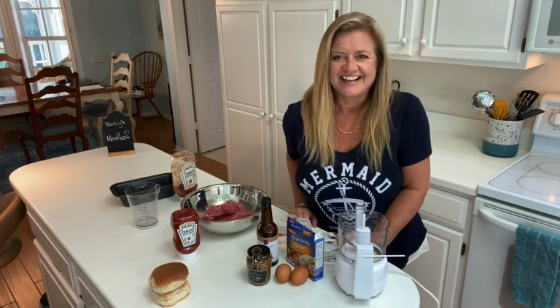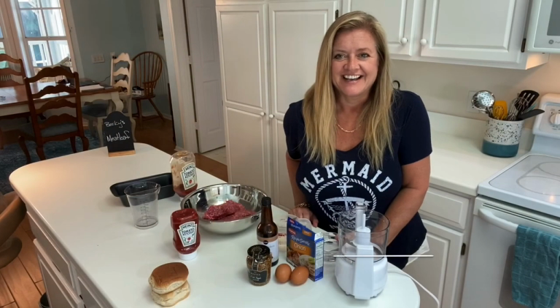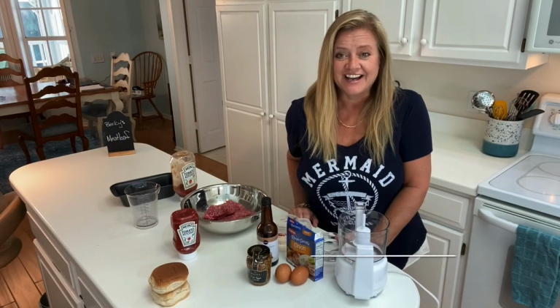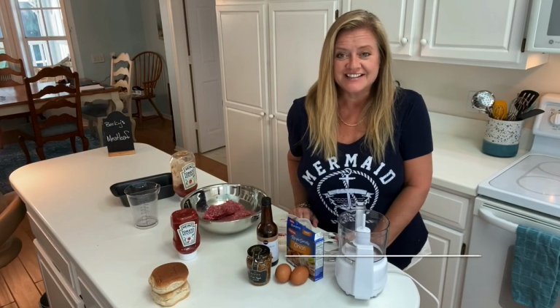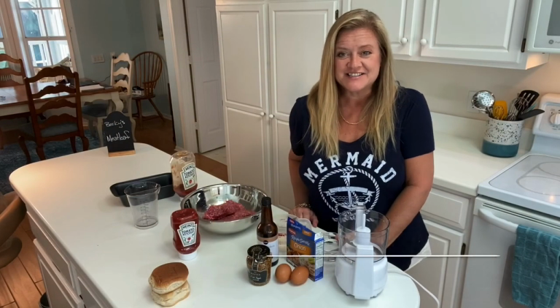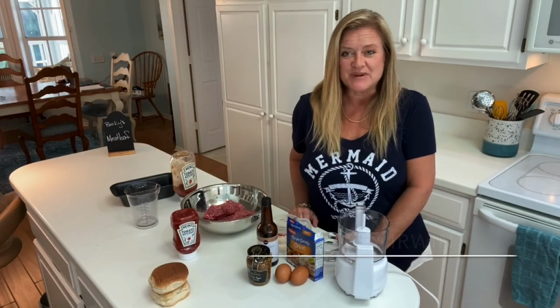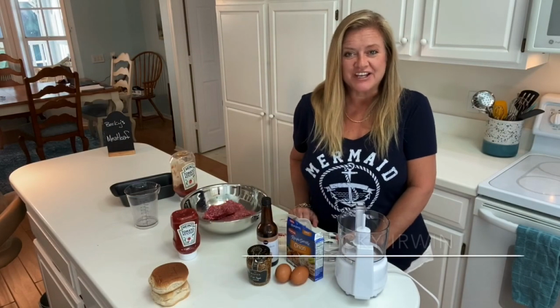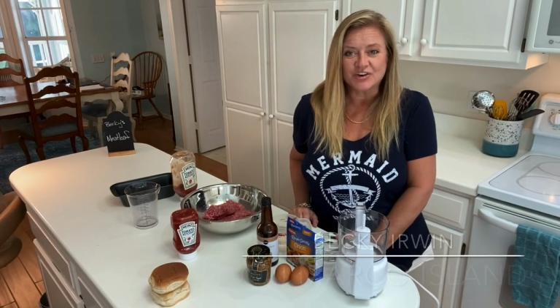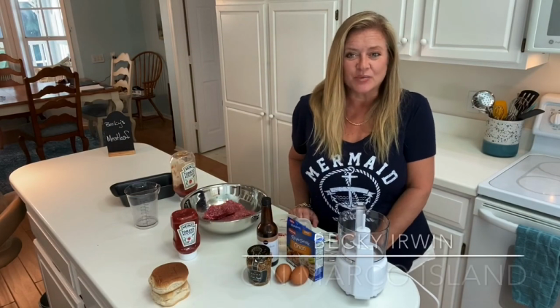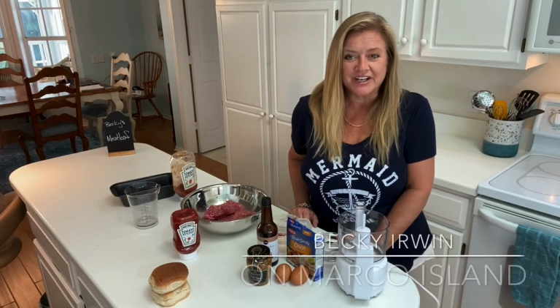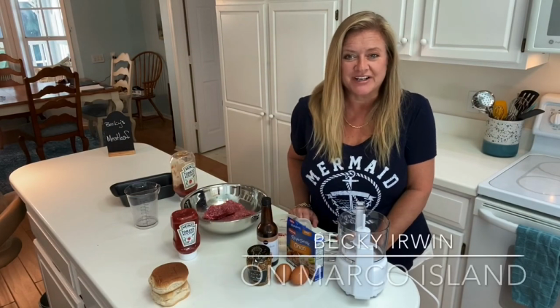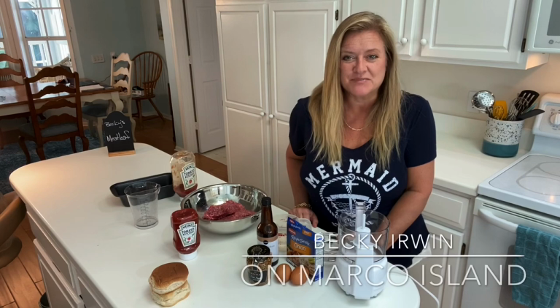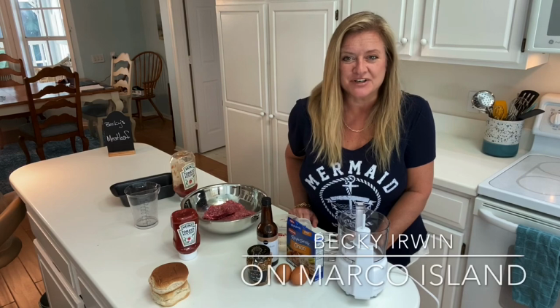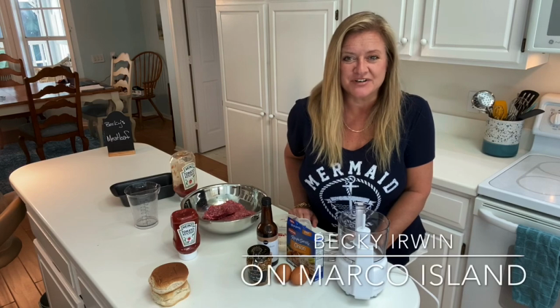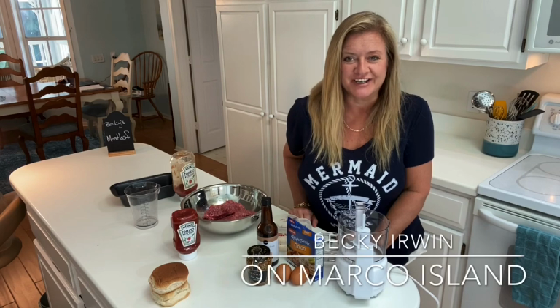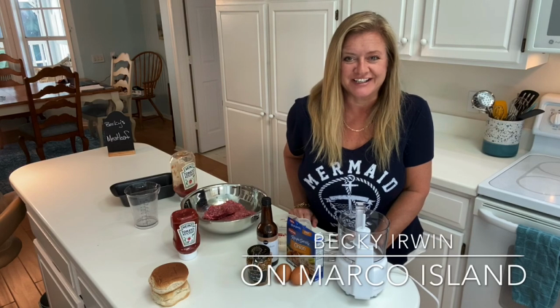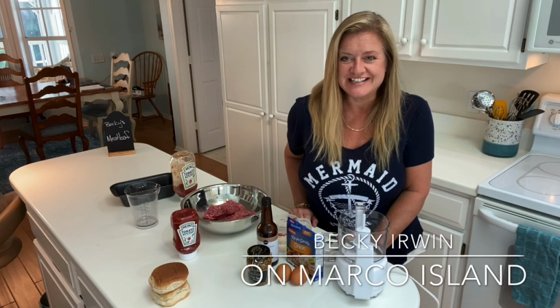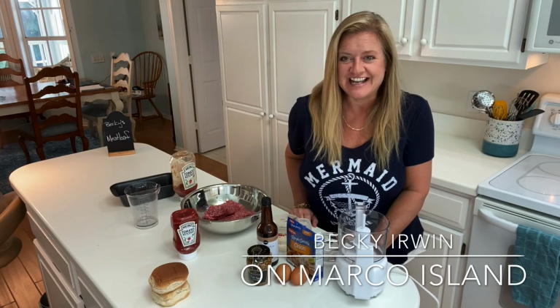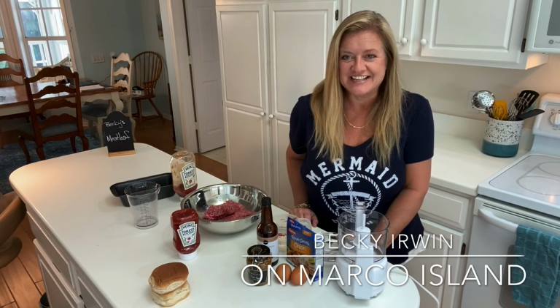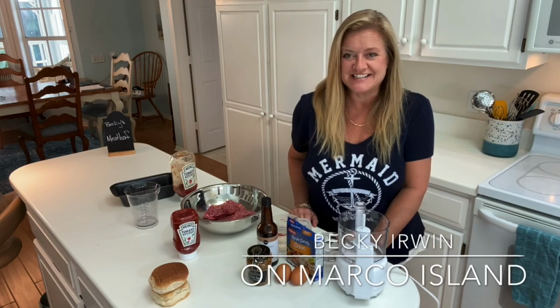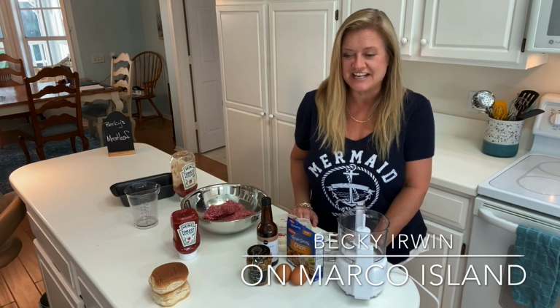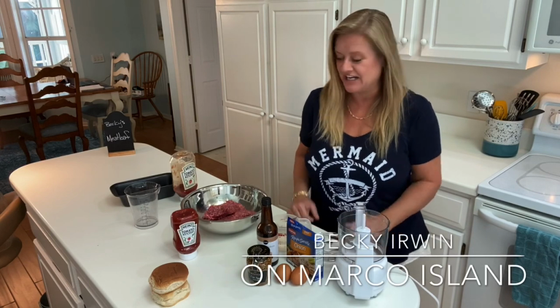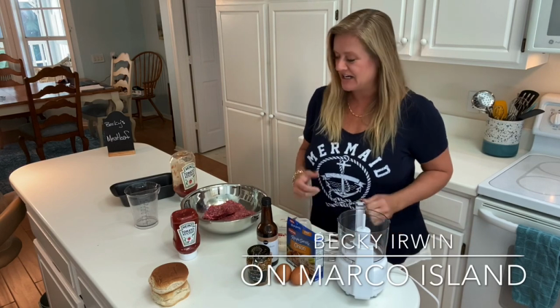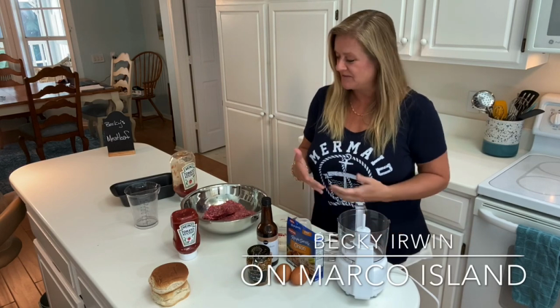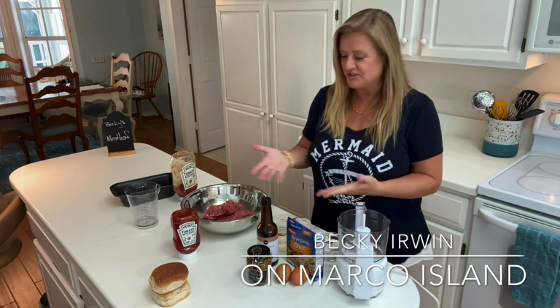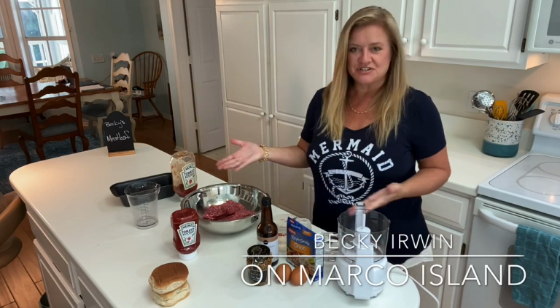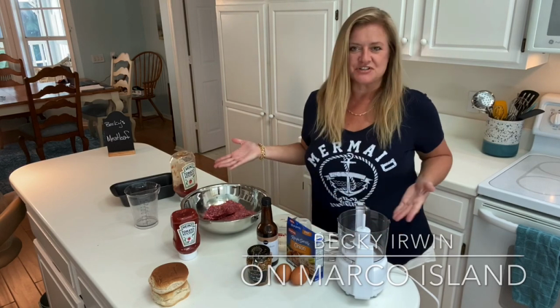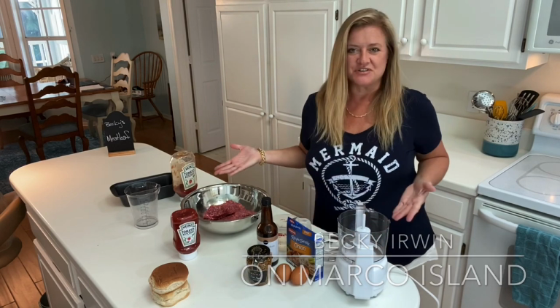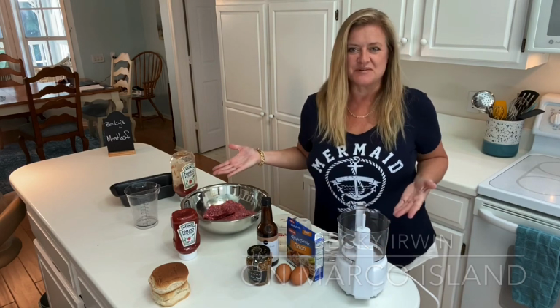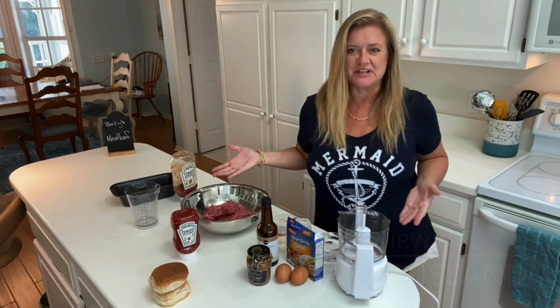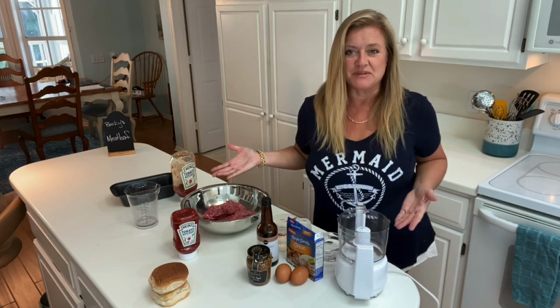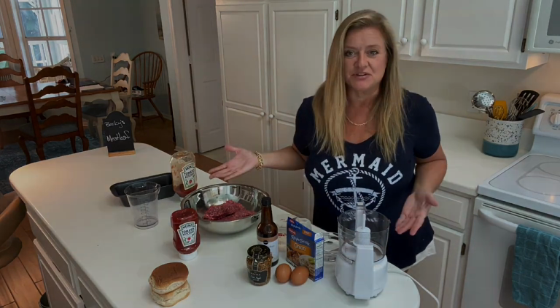Hi, this is Becky Irwin on Marco Island, and today I'm going to show you how to make meatloaf.